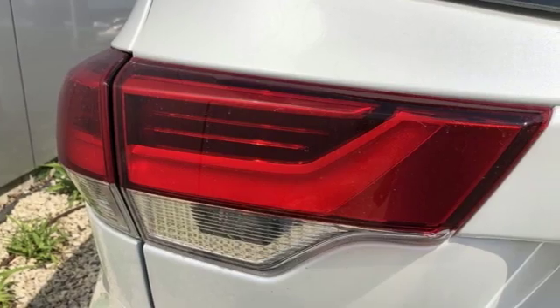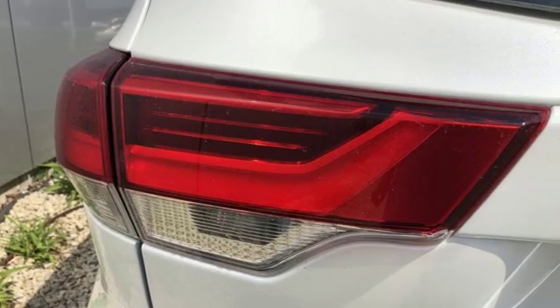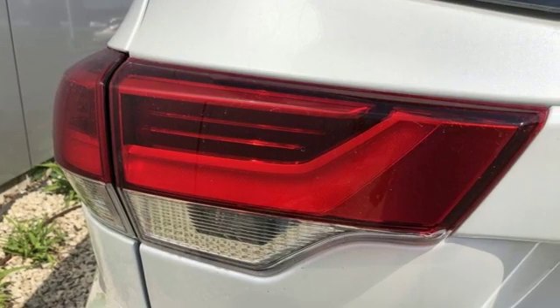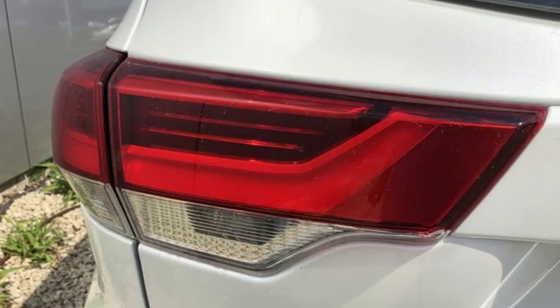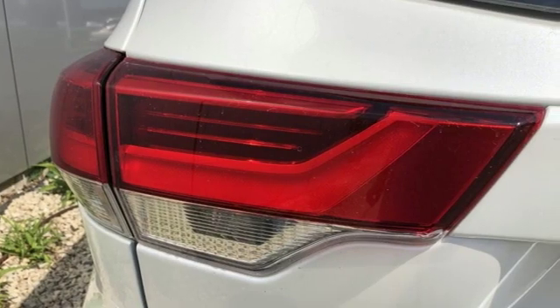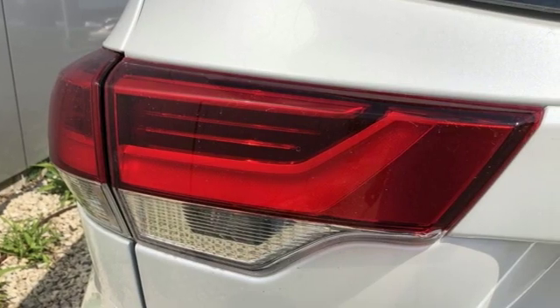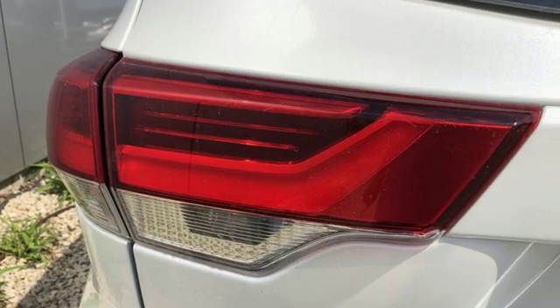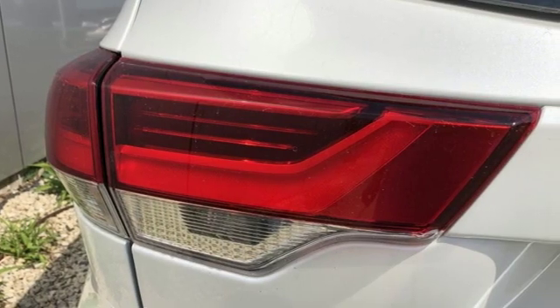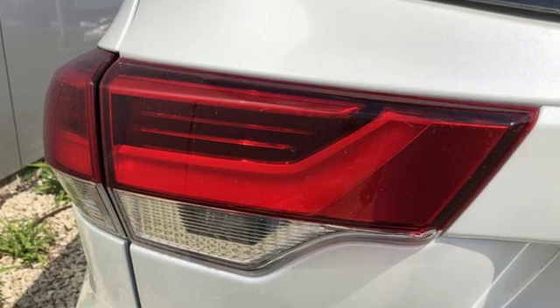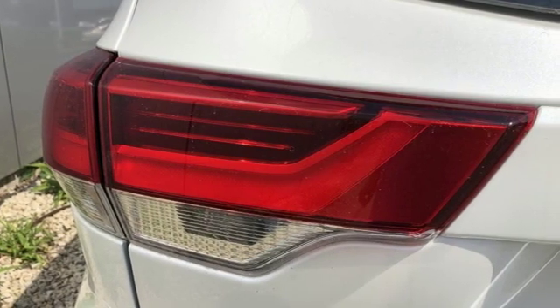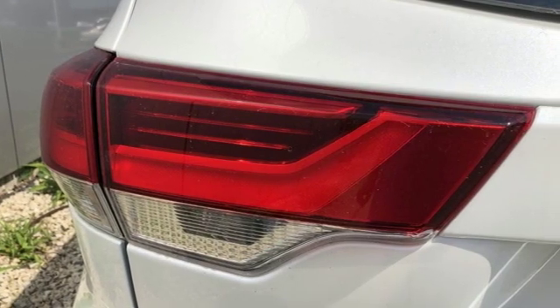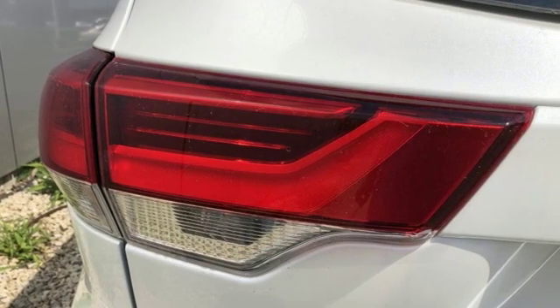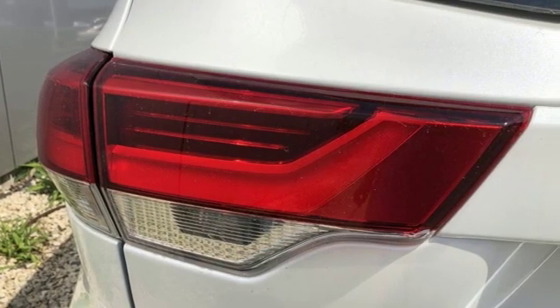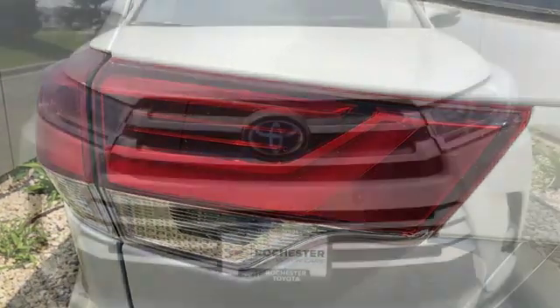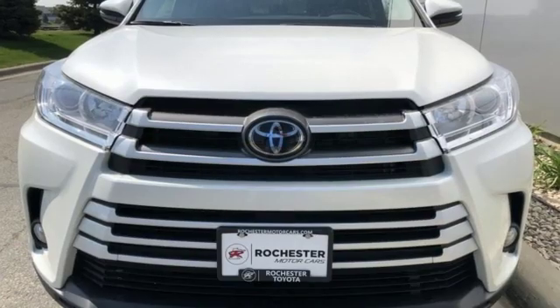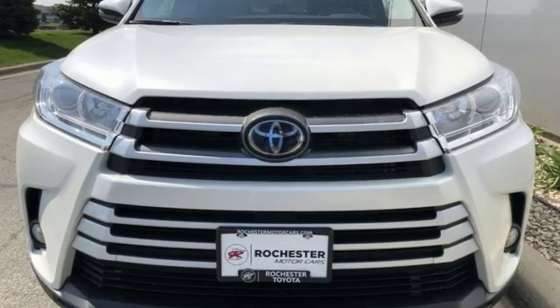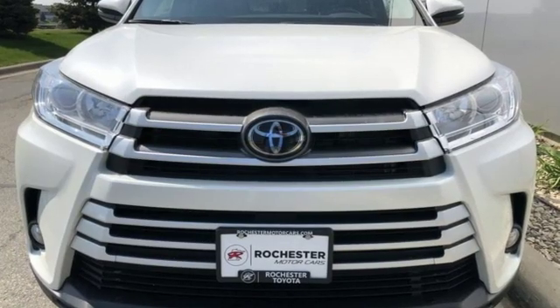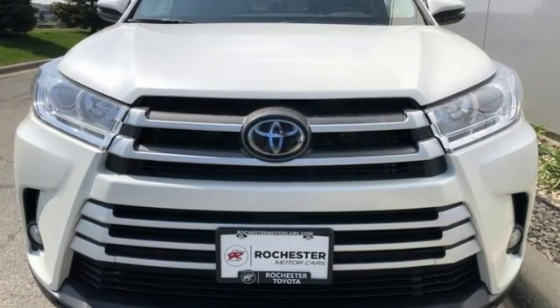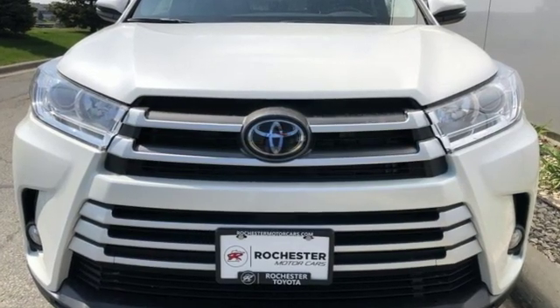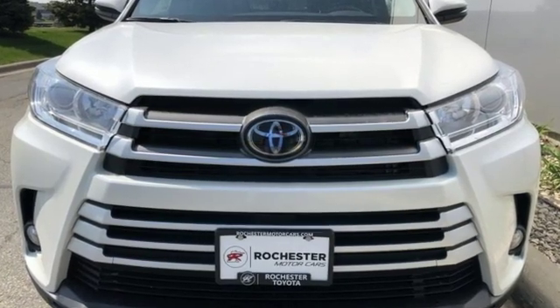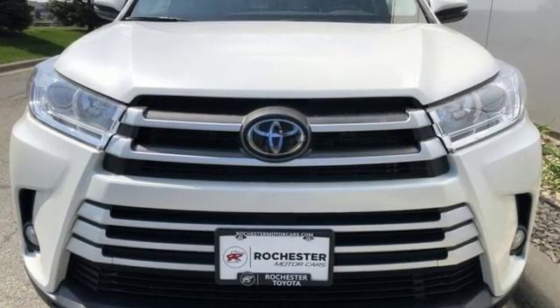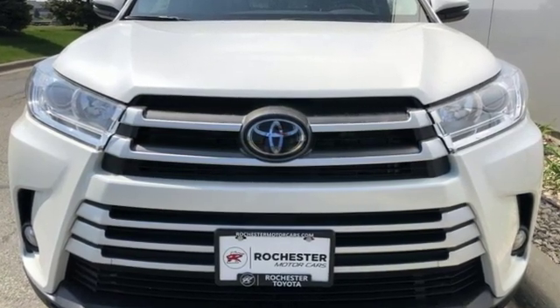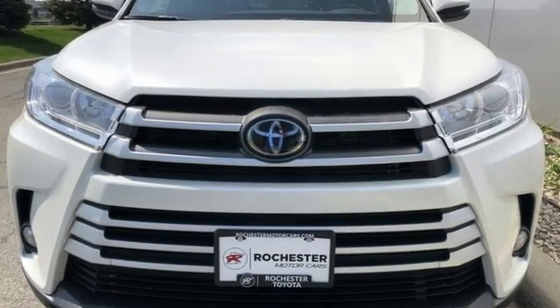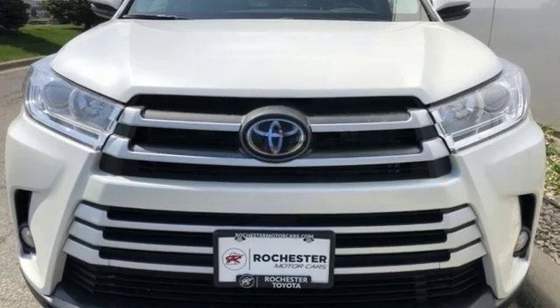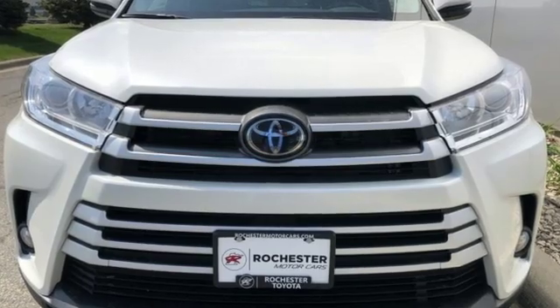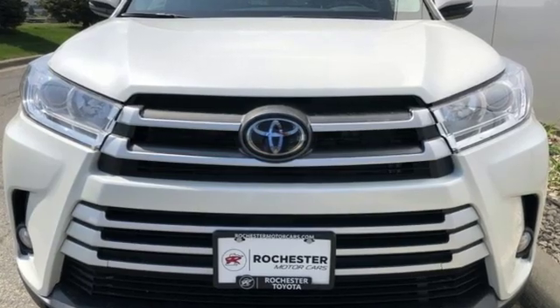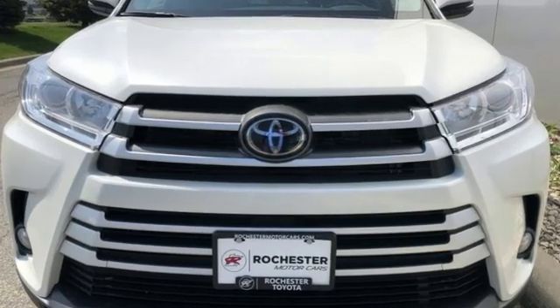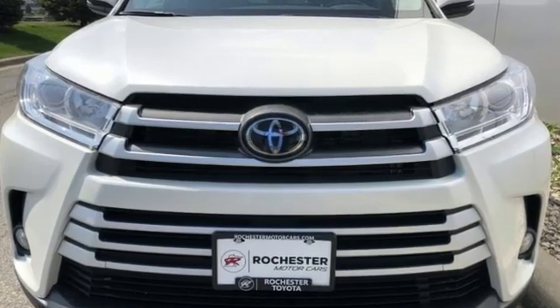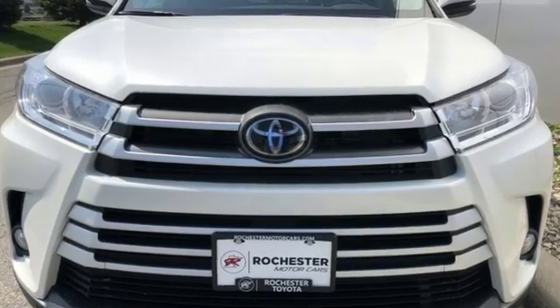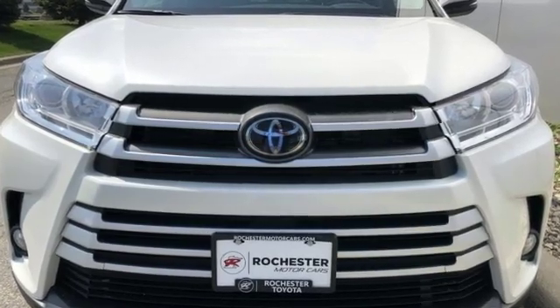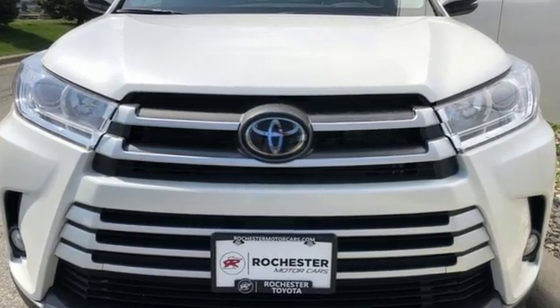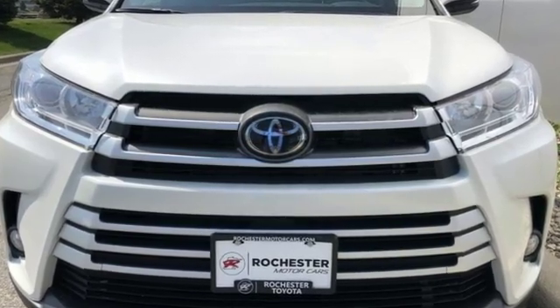Comfortable, convenient, quality Toyota. There's even more to see in person. Take it for a test drive today.